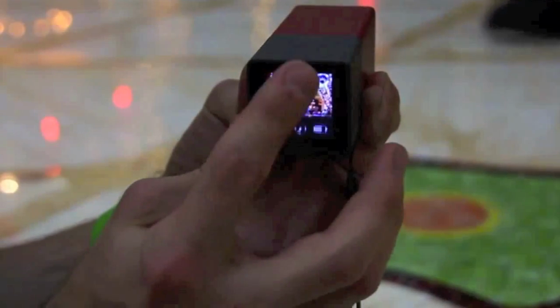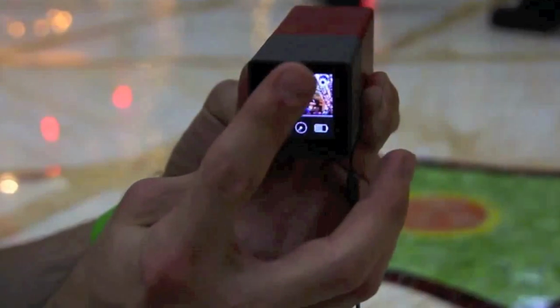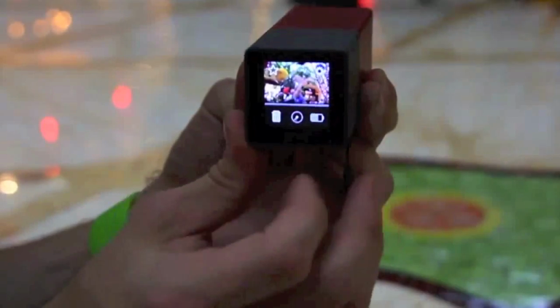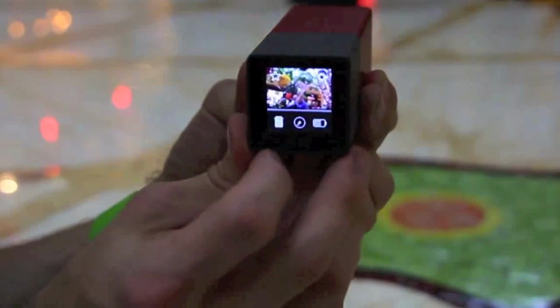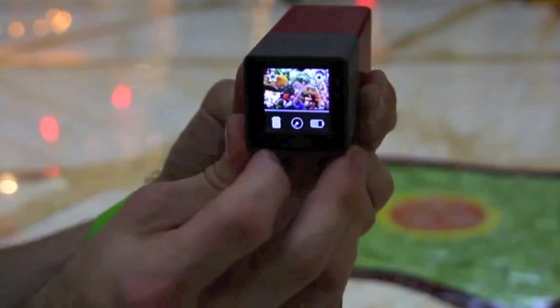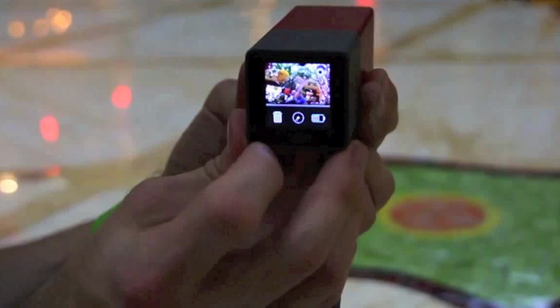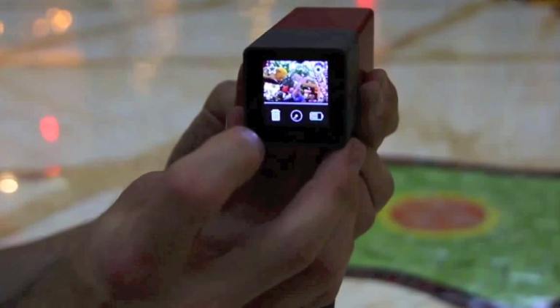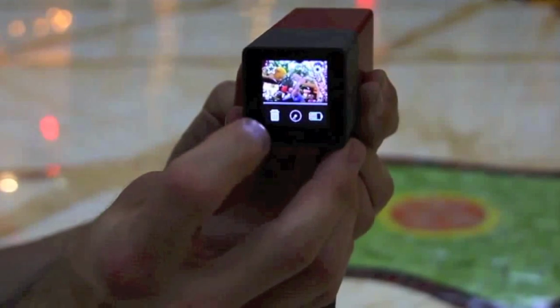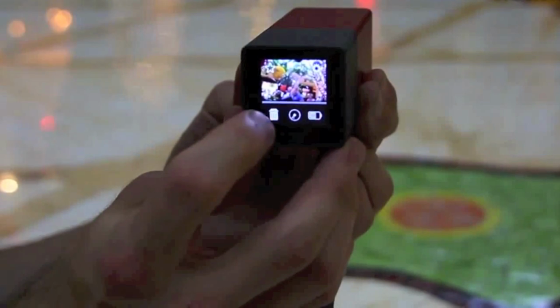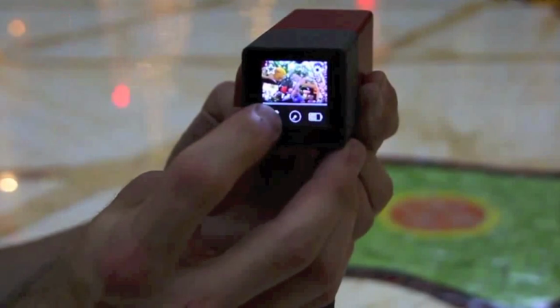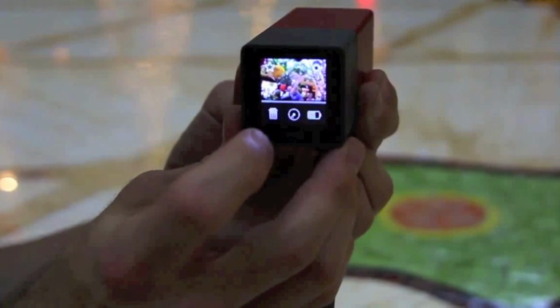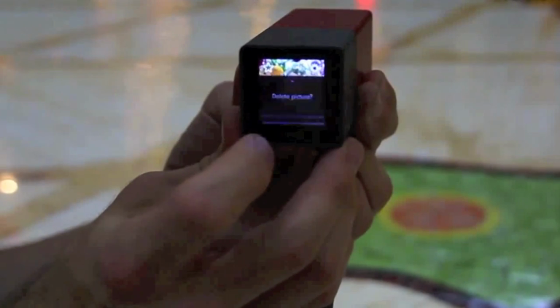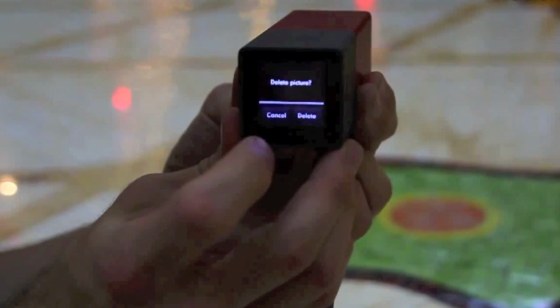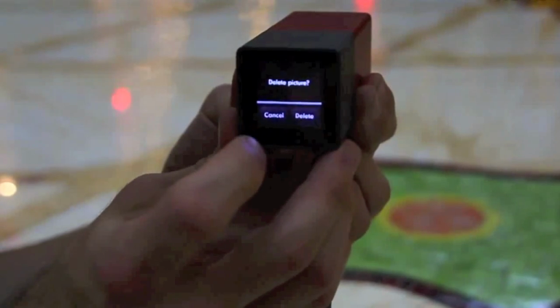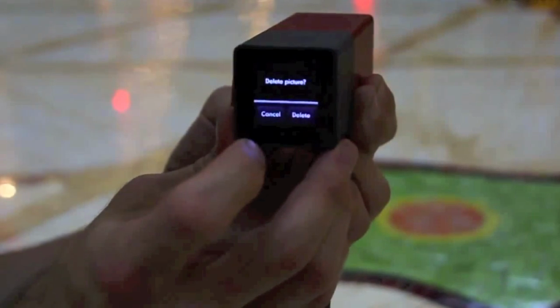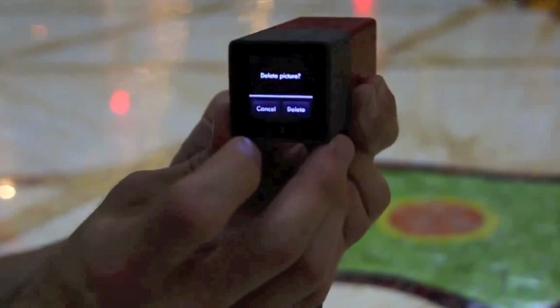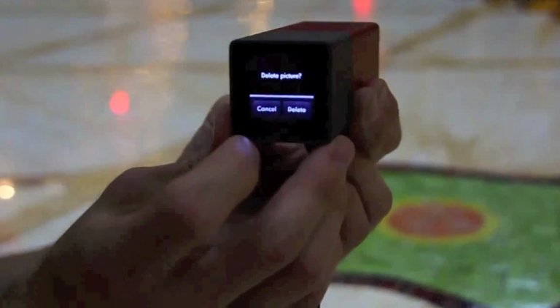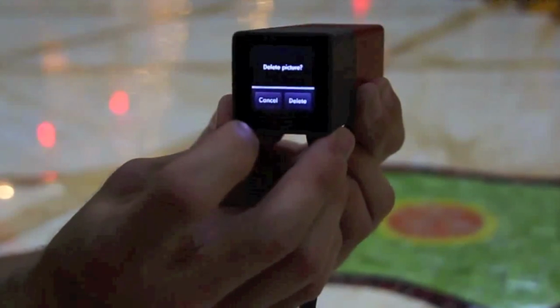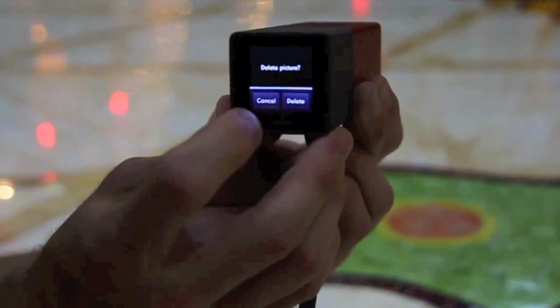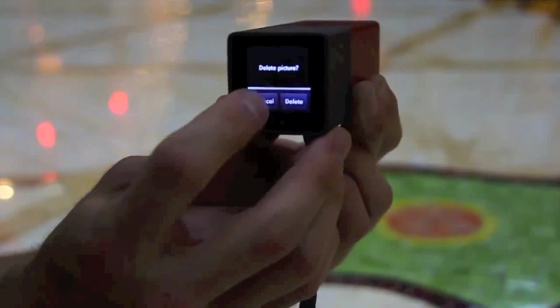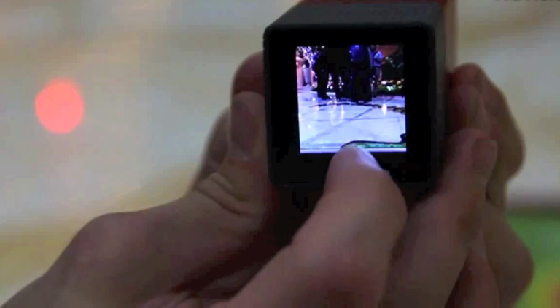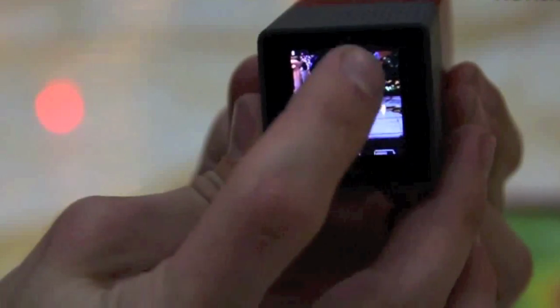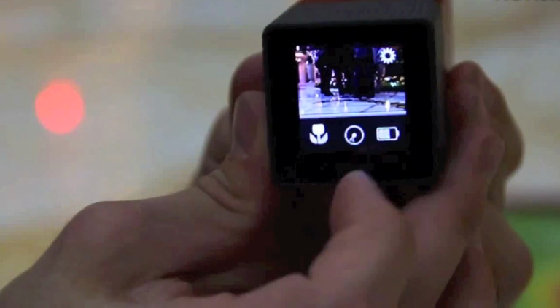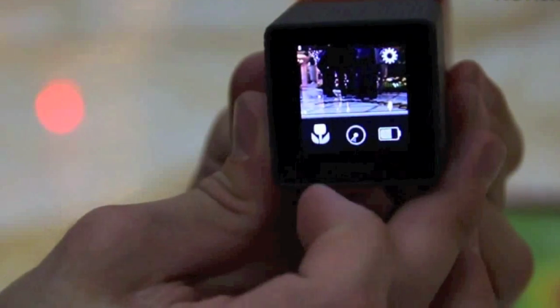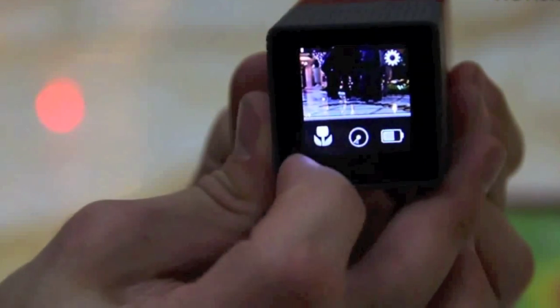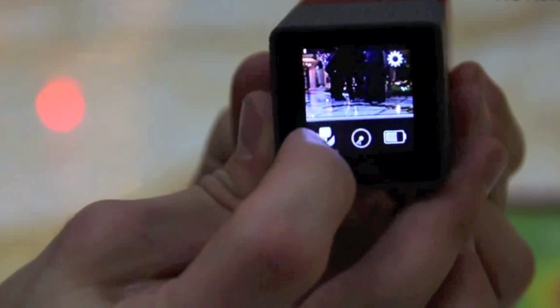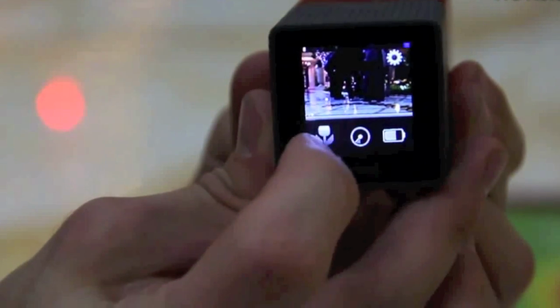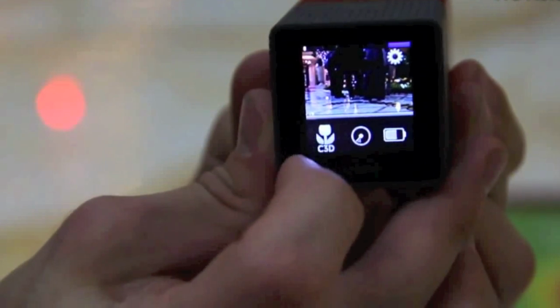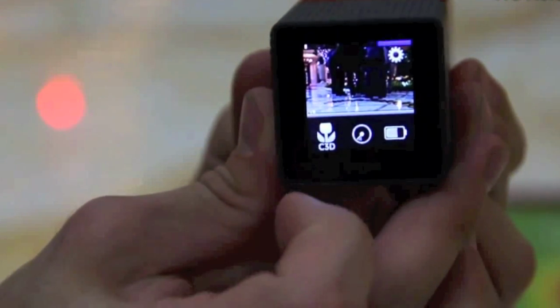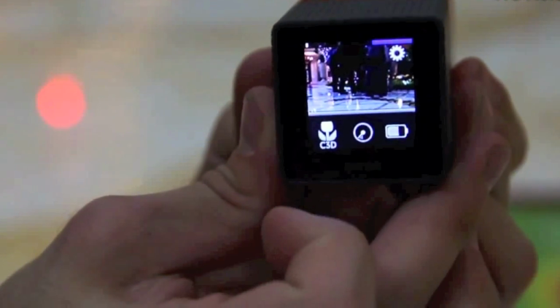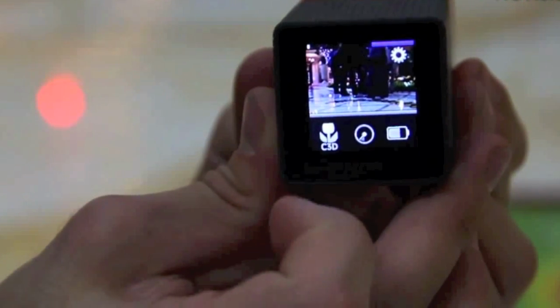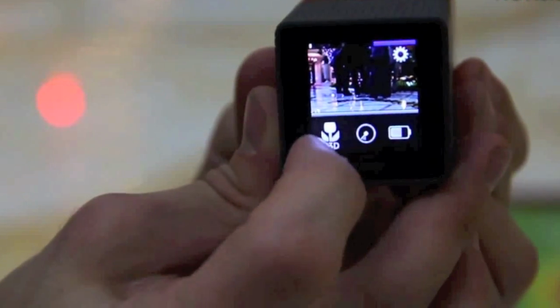There is a USB terminal hidden at the top and you can actually tap areas of the picture to access different depths of field.